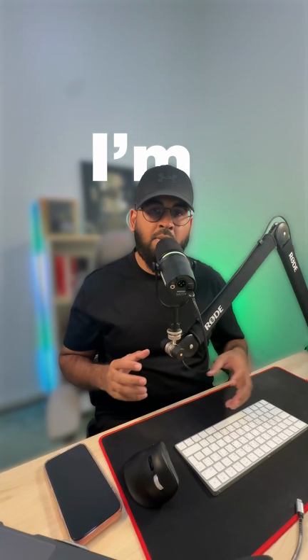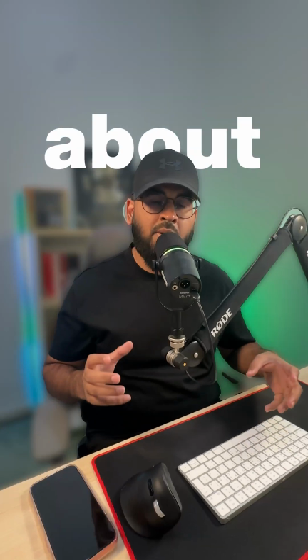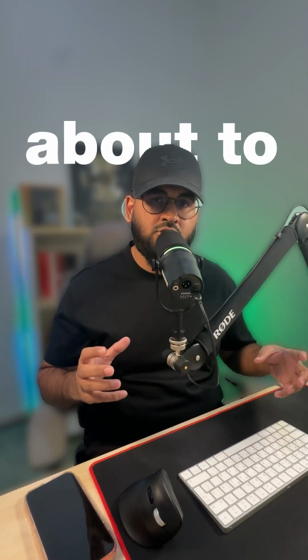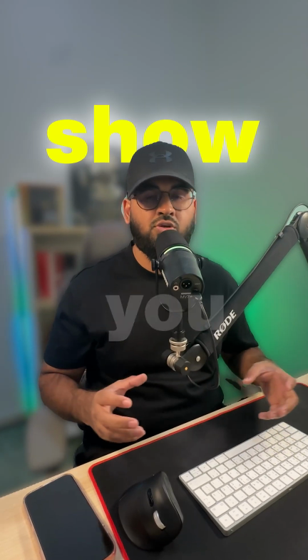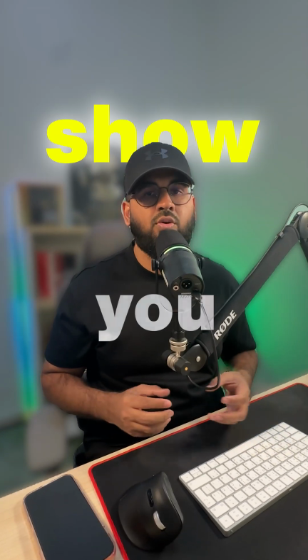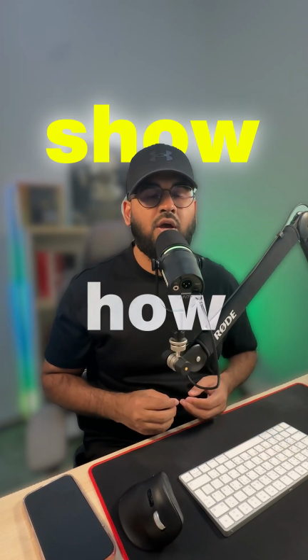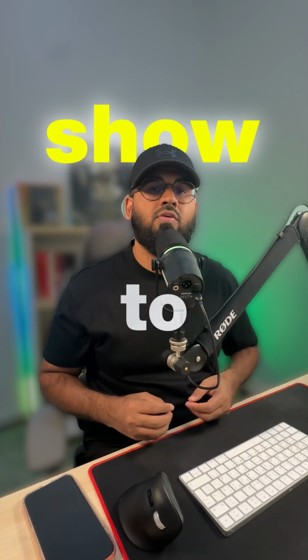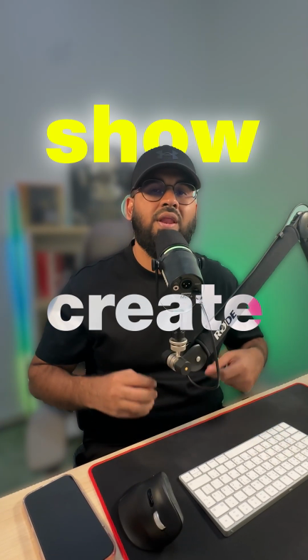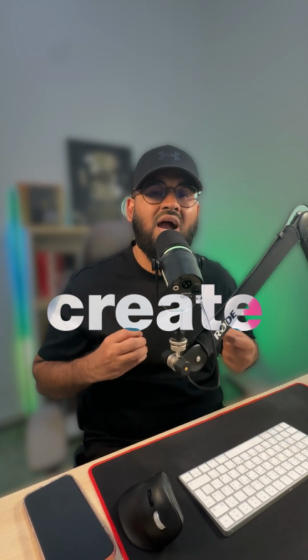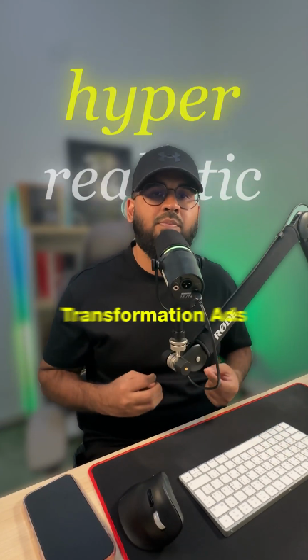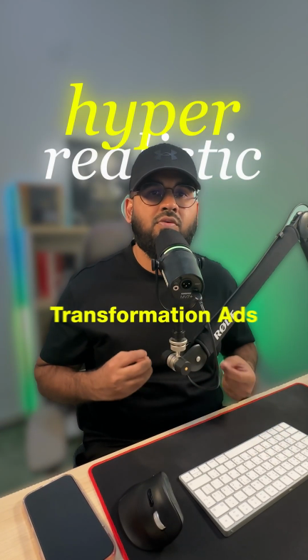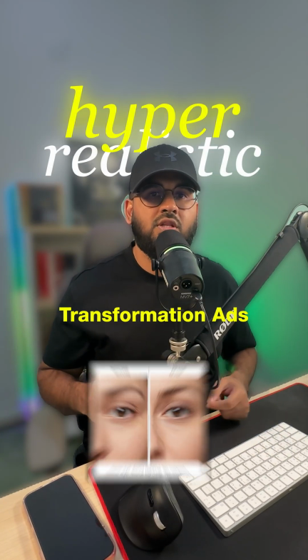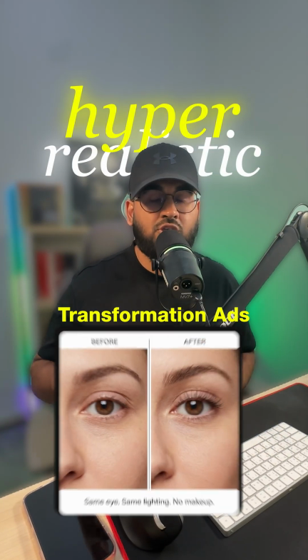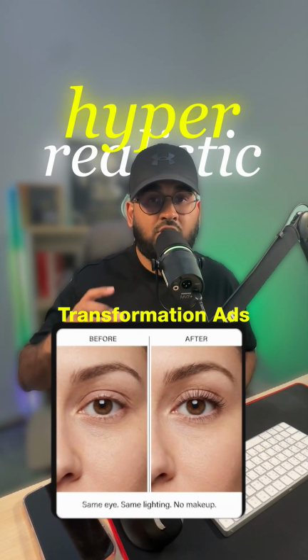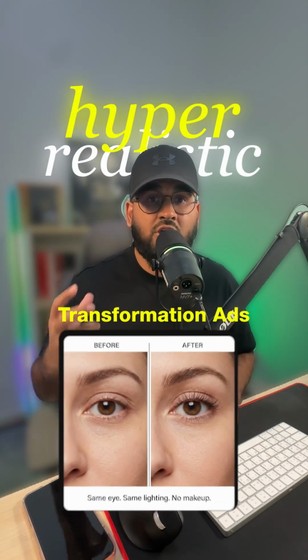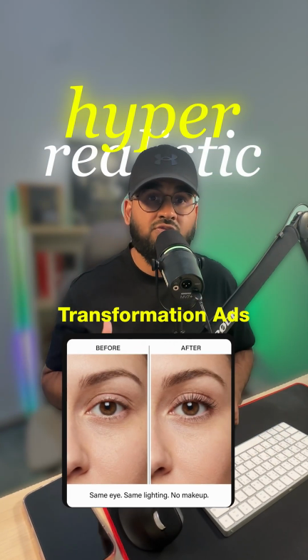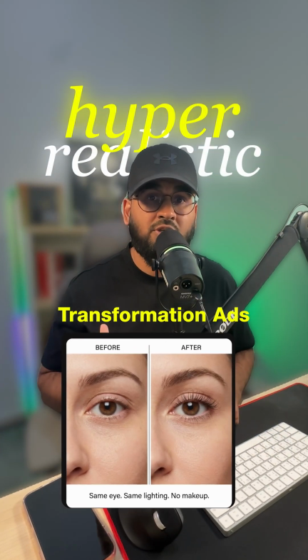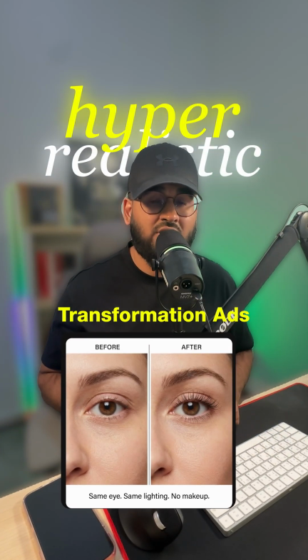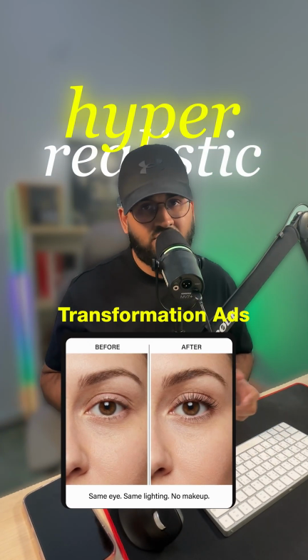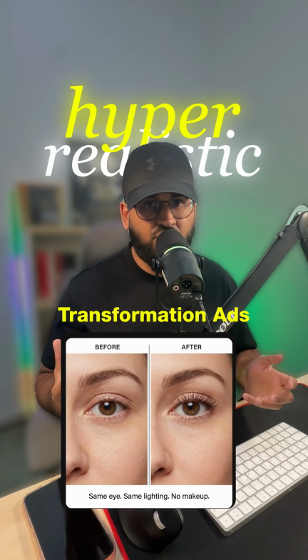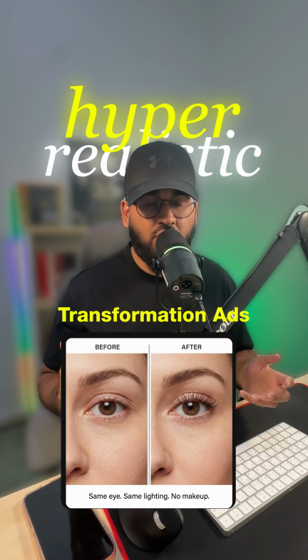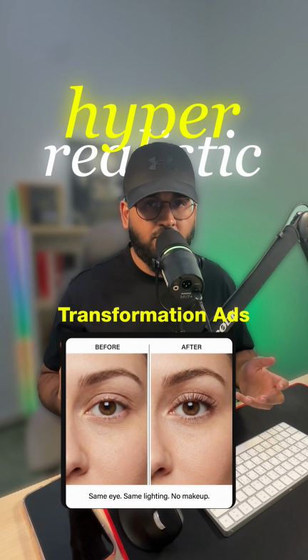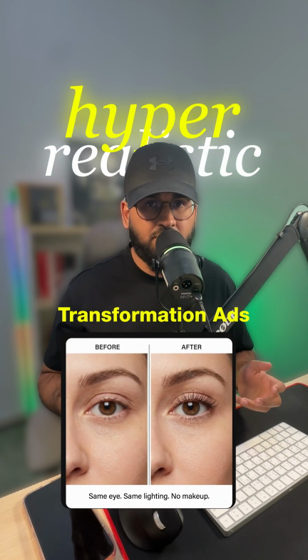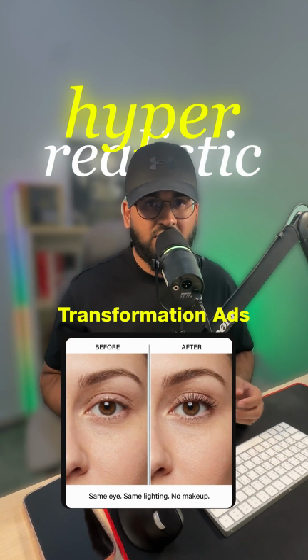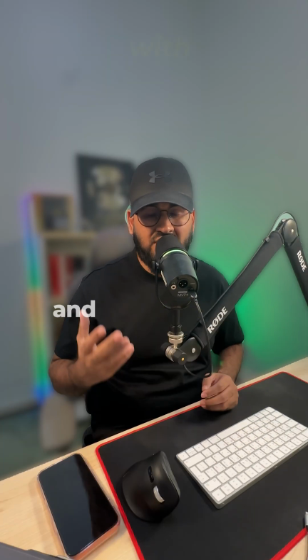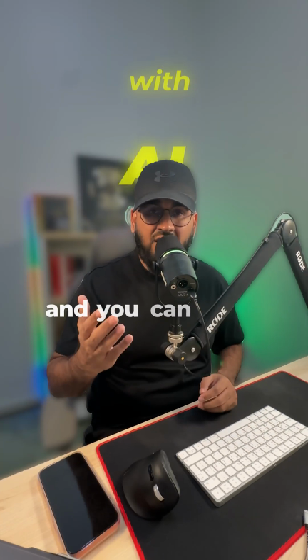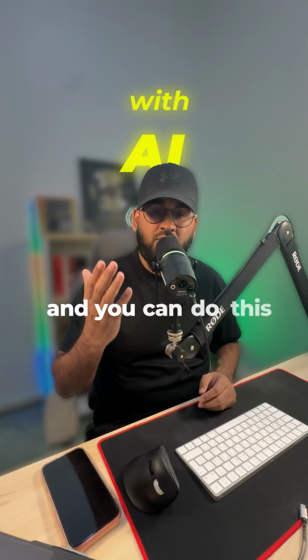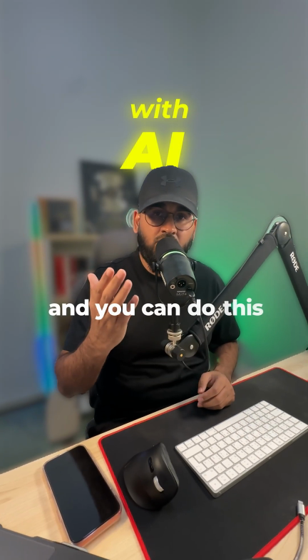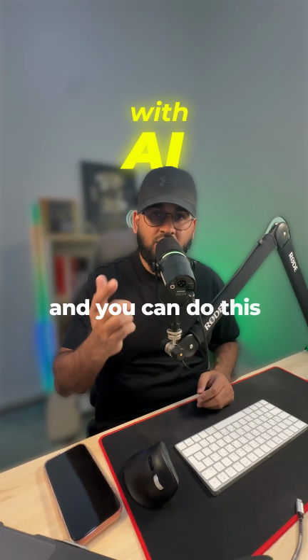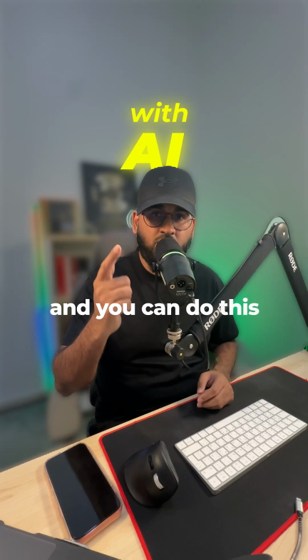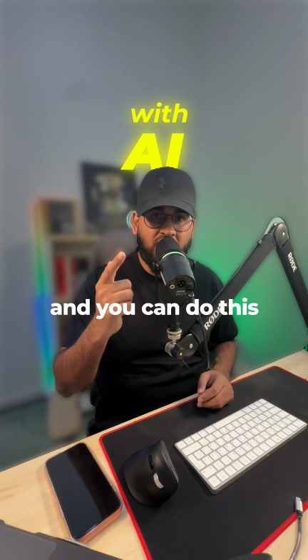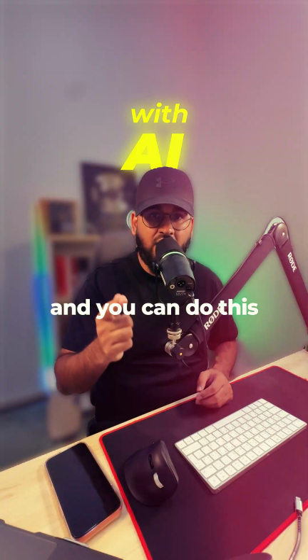I'm about to show you how to create hyper-realistic transformation ads for e-commerce businesses, and you can do this with AI.